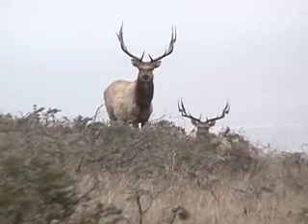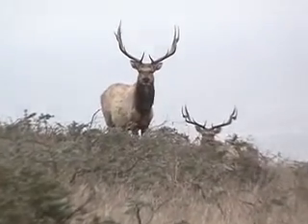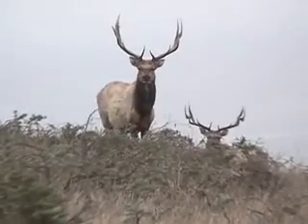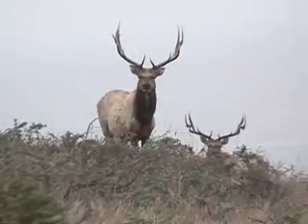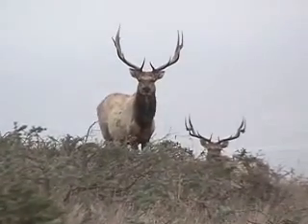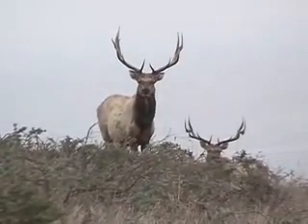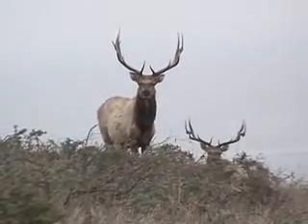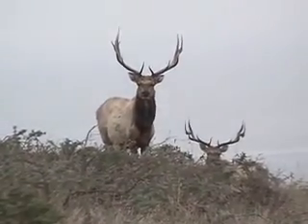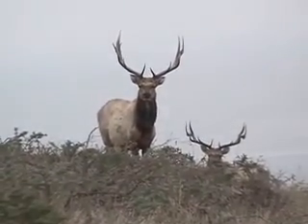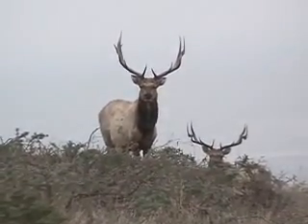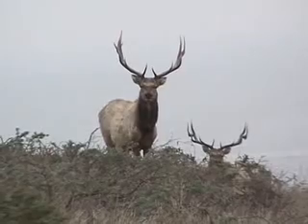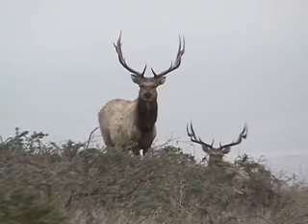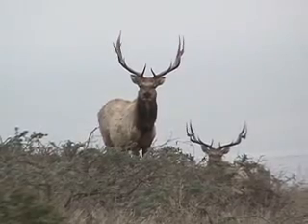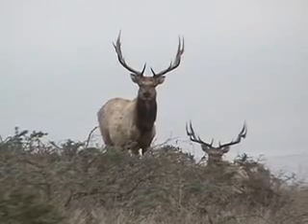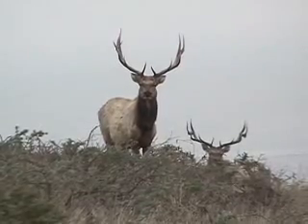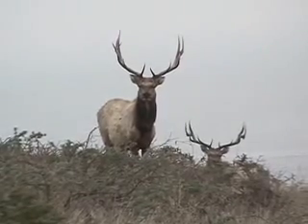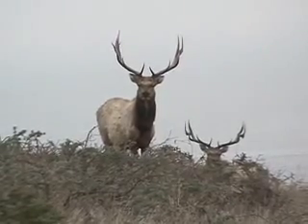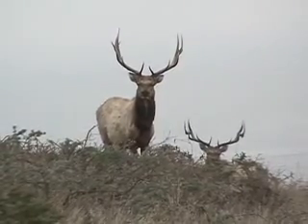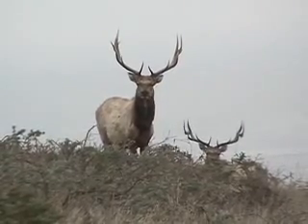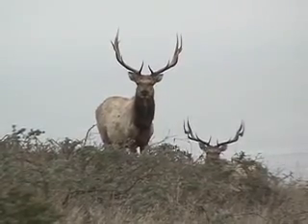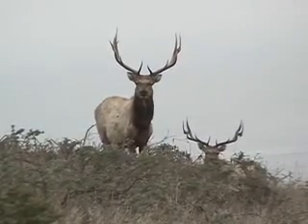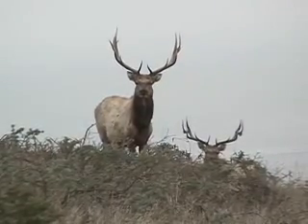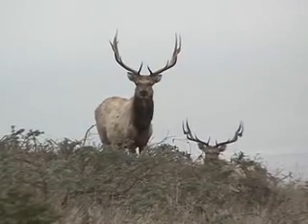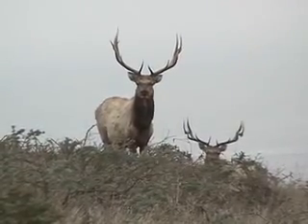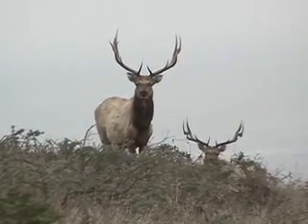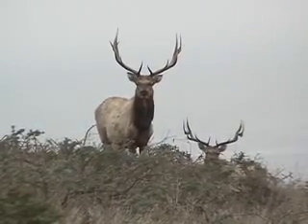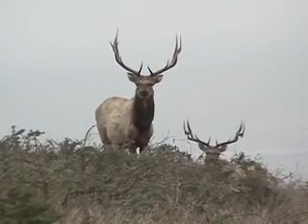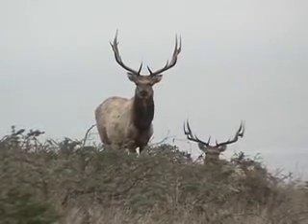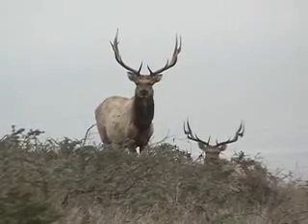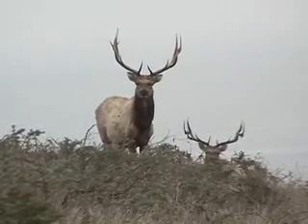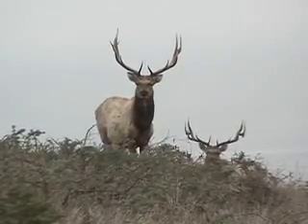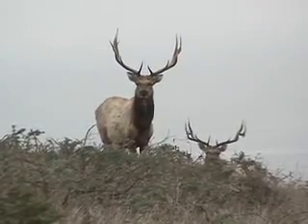For 70 years there were no elk in Marin County. In 1978 they were brought back, and we now currently probably have 450 here.